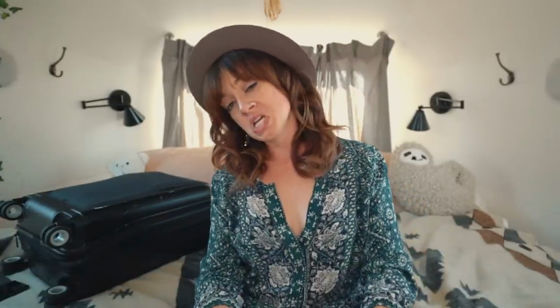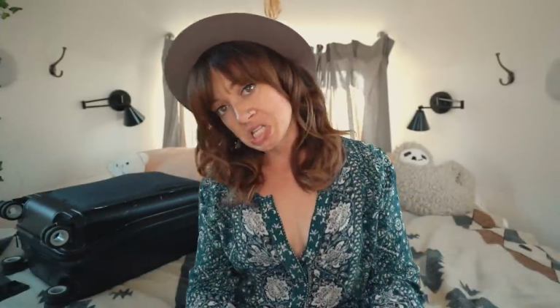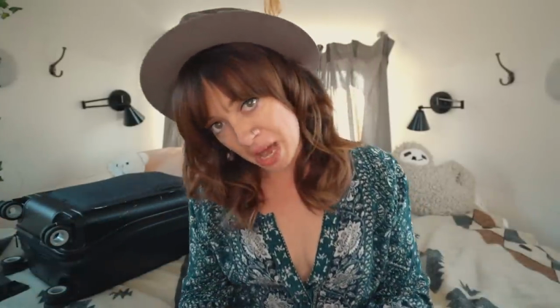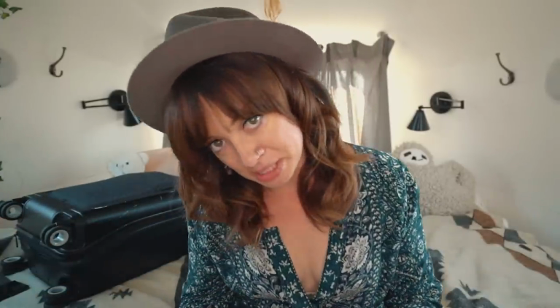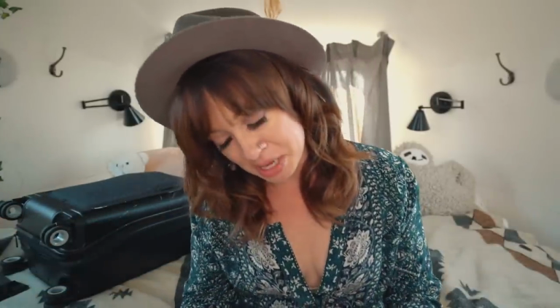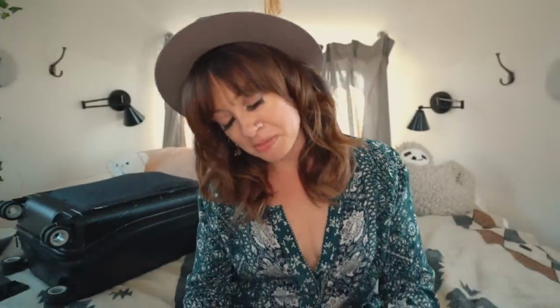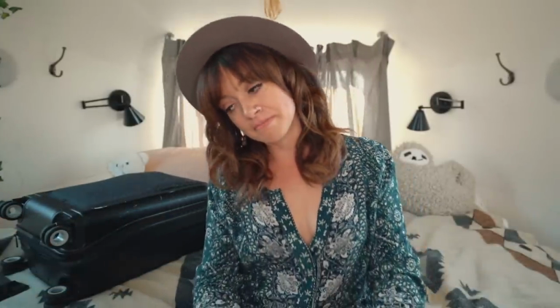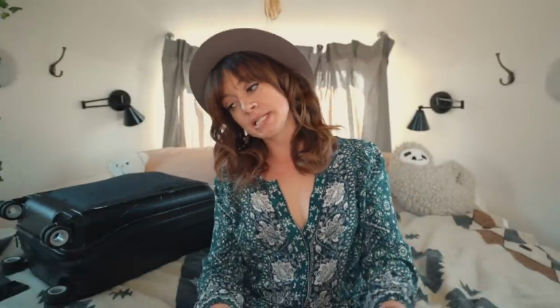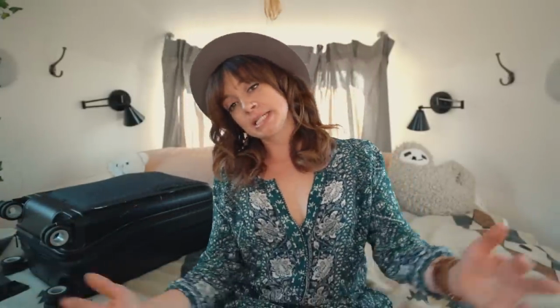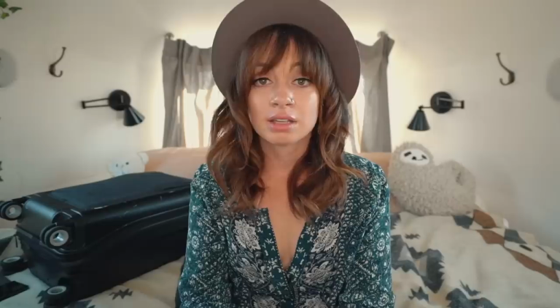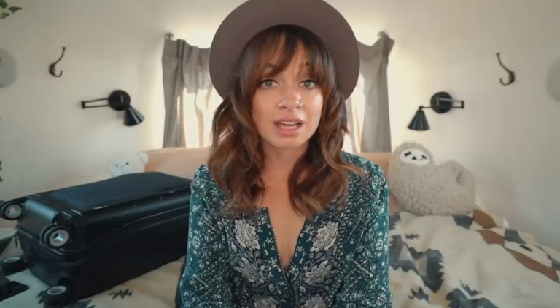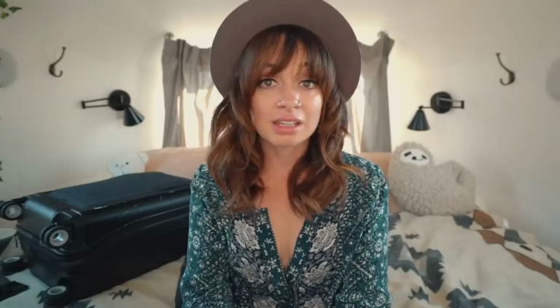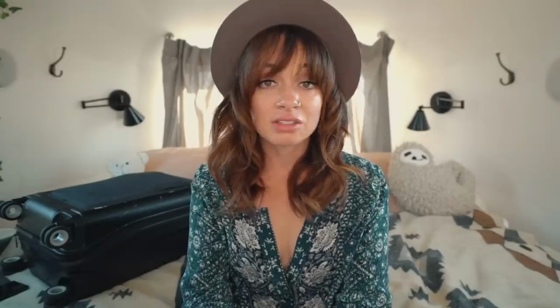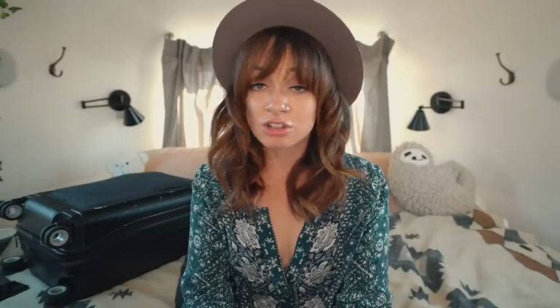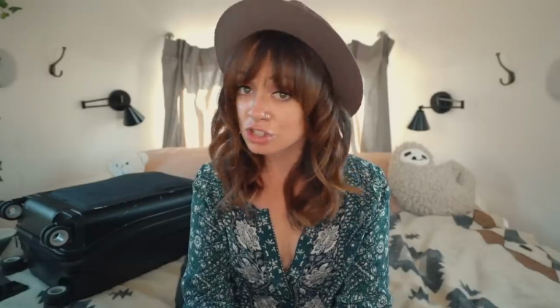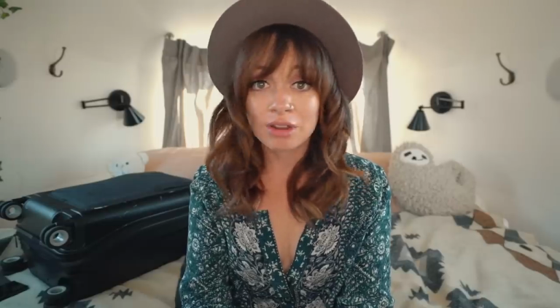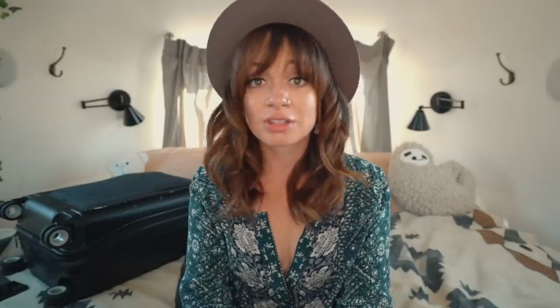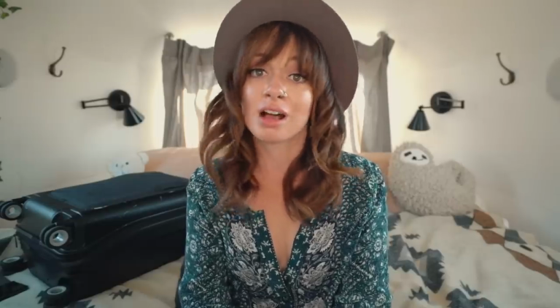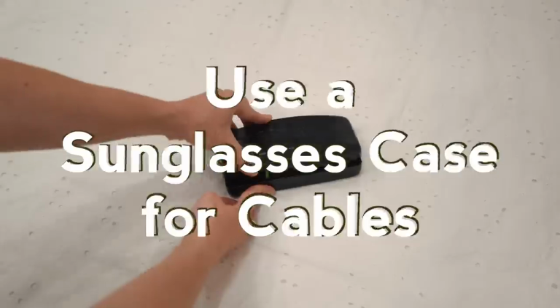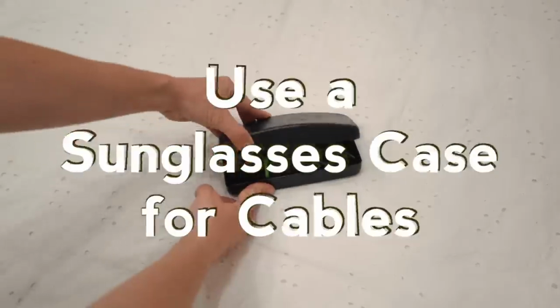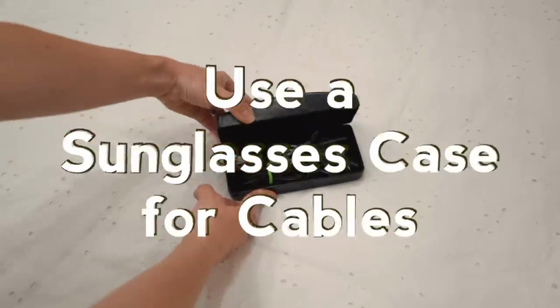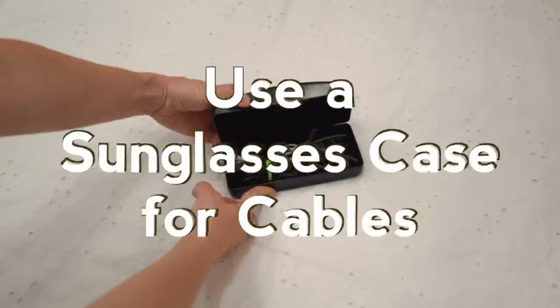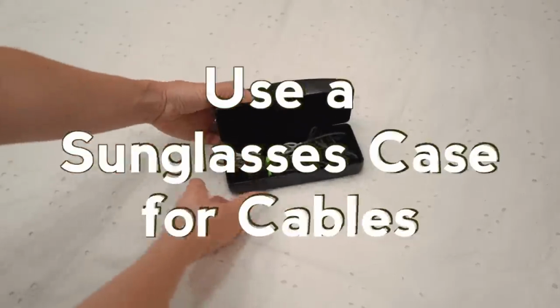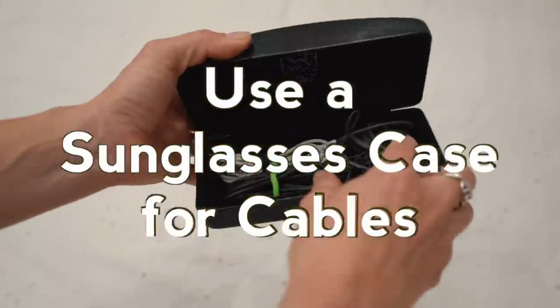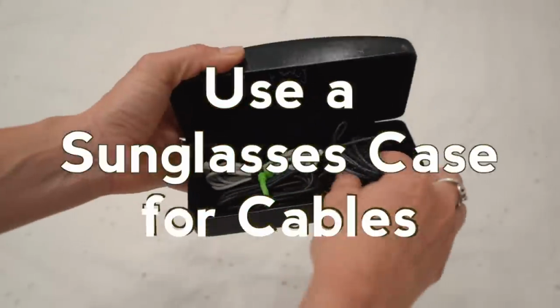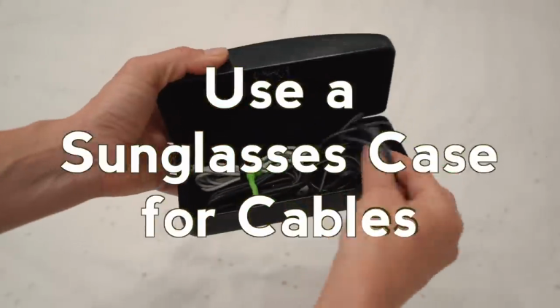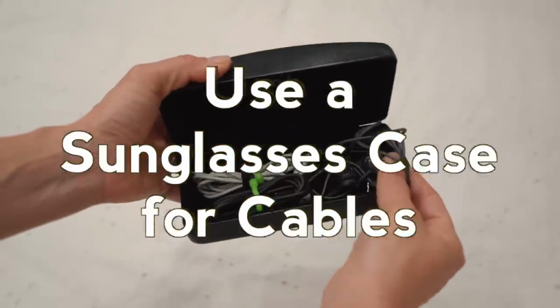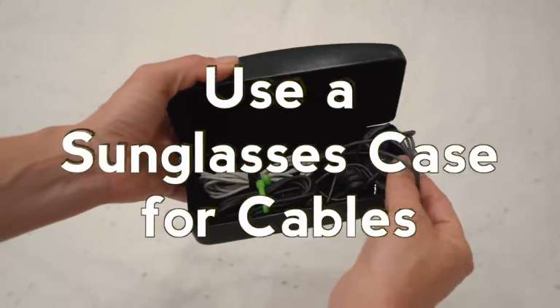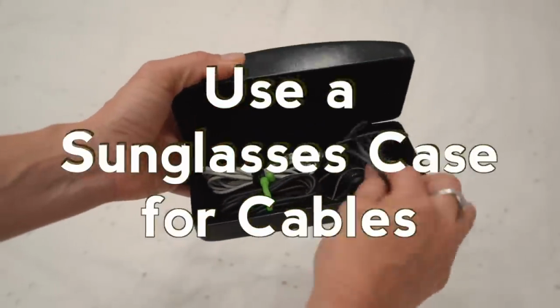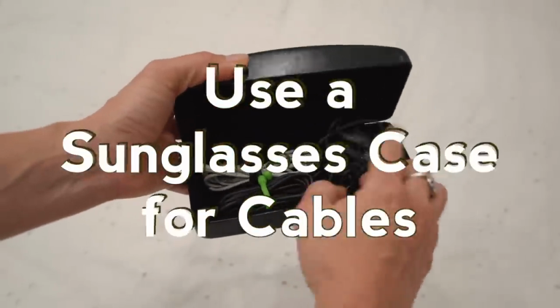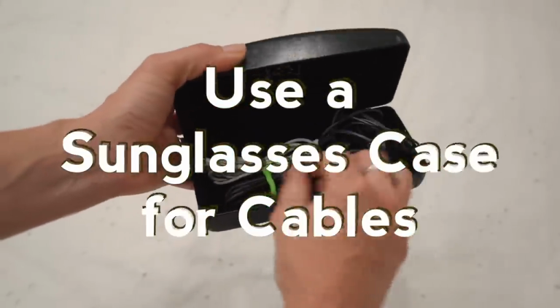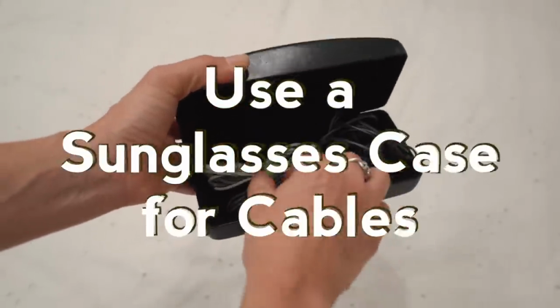It still happens sometimes to me, but sunglass cases aren't just great for sunglasses — they're awesome for headphones and cables too.